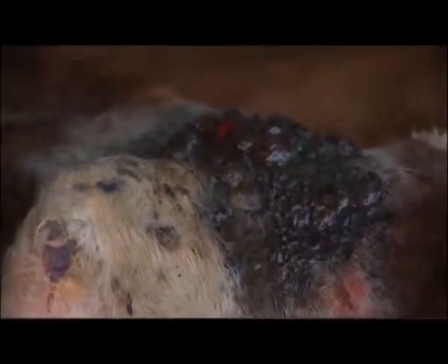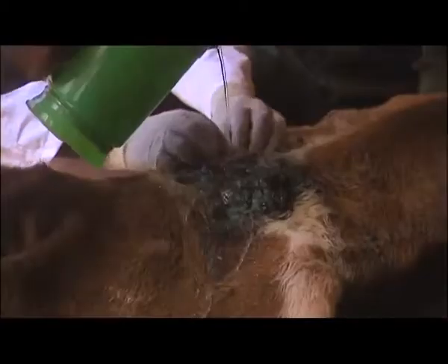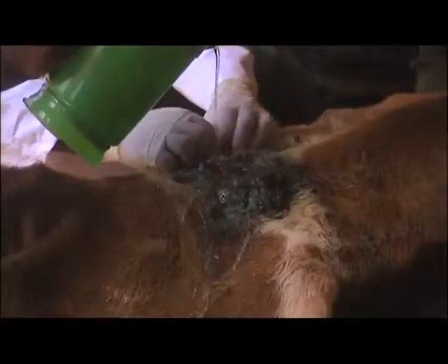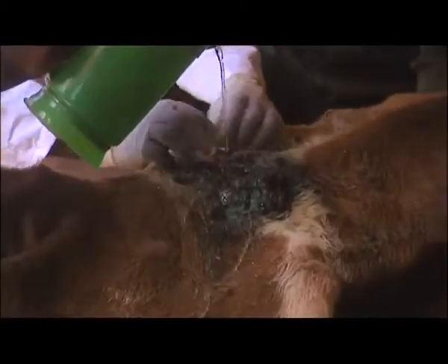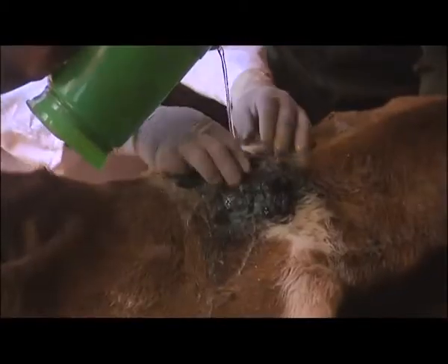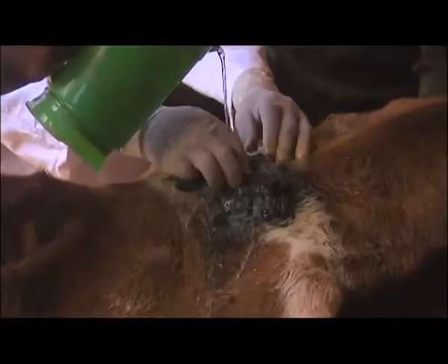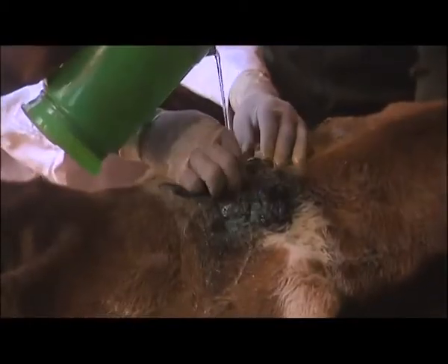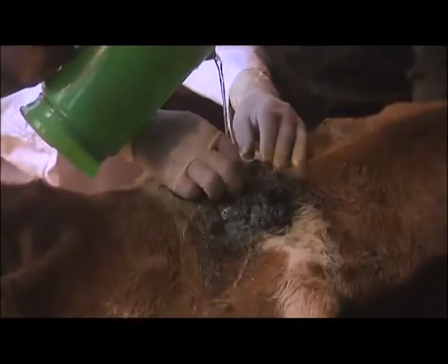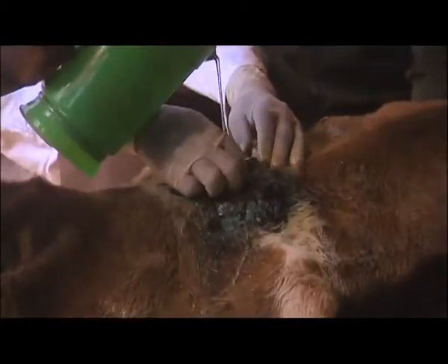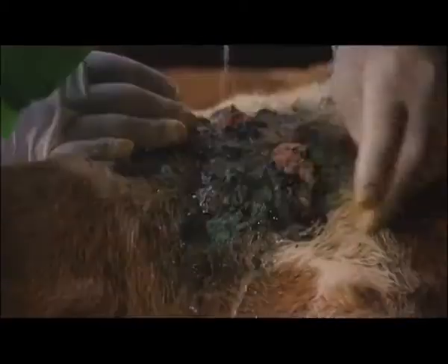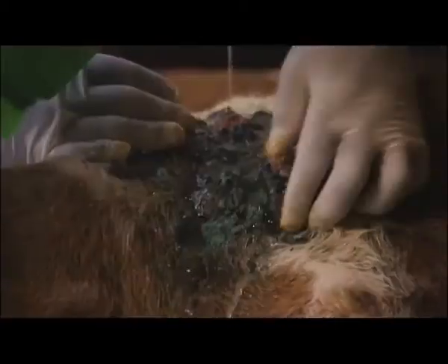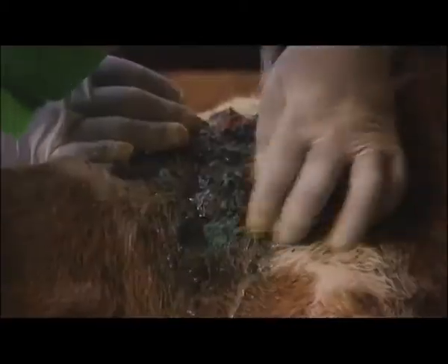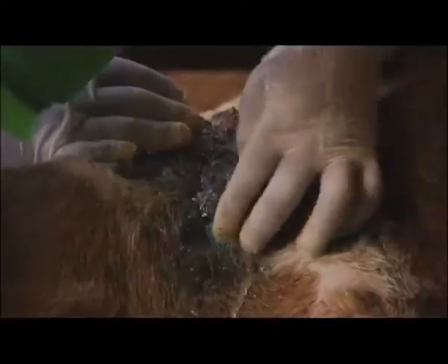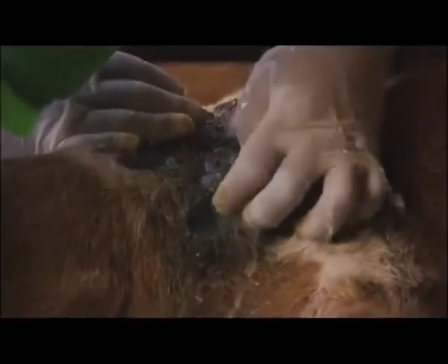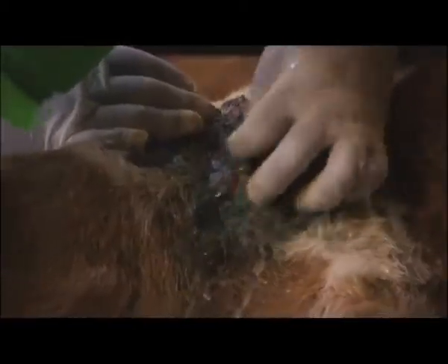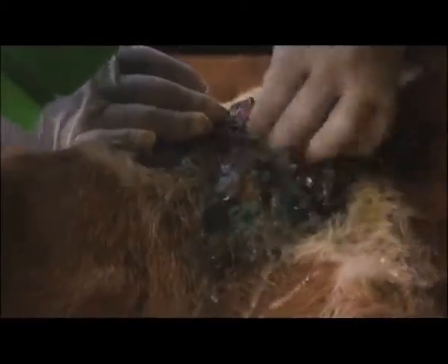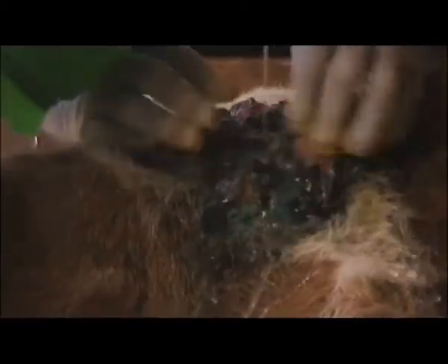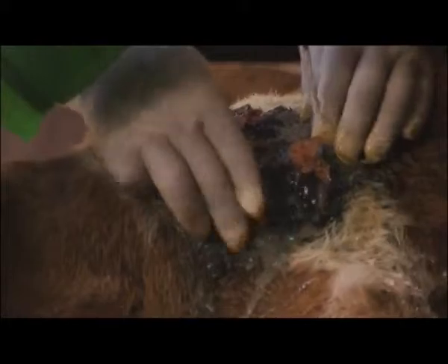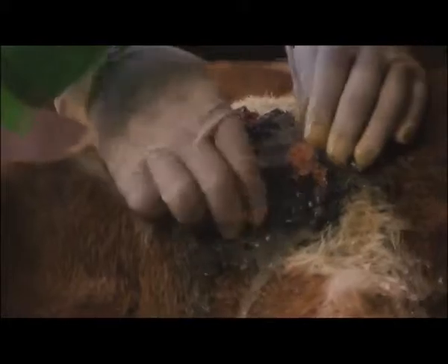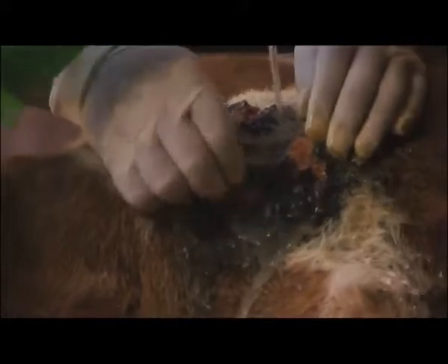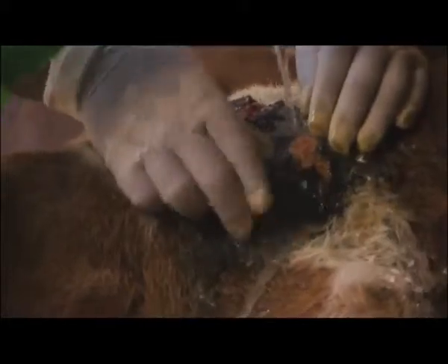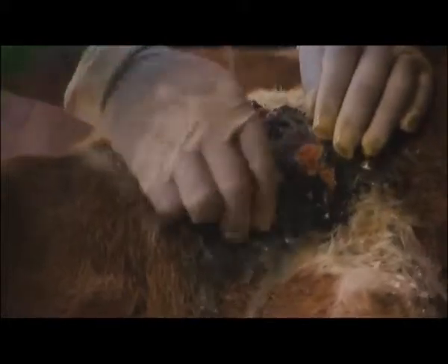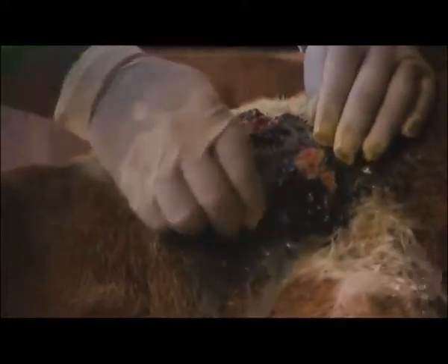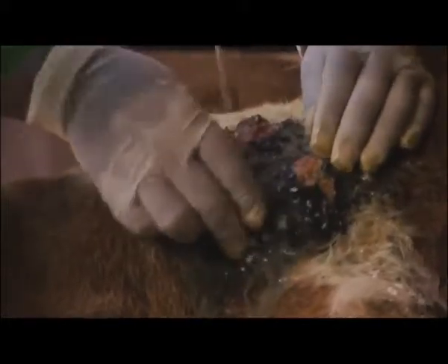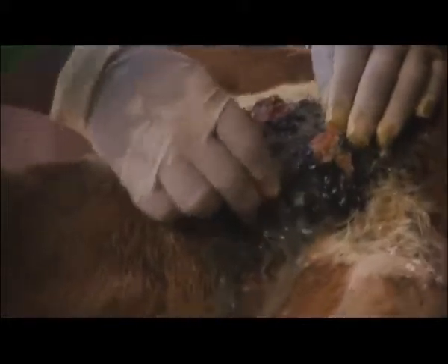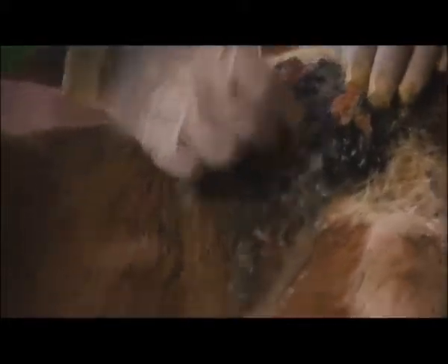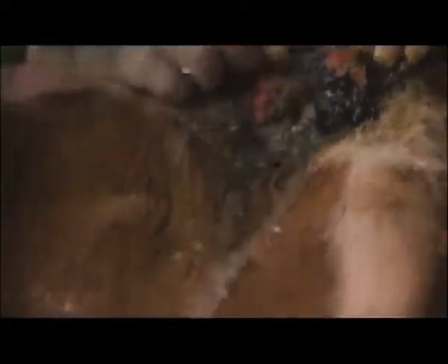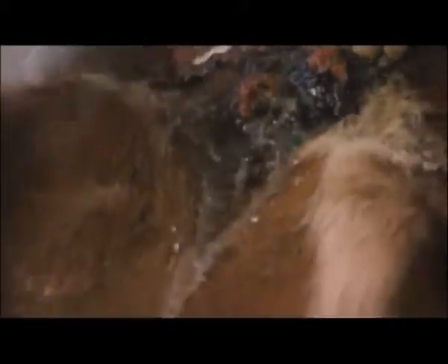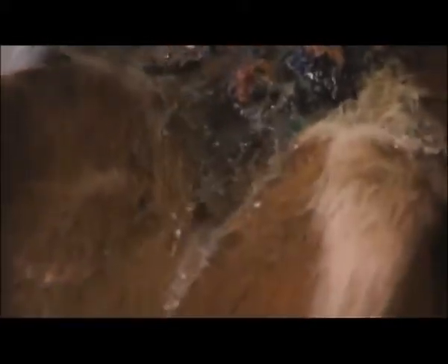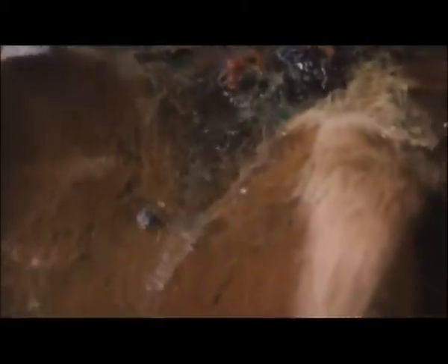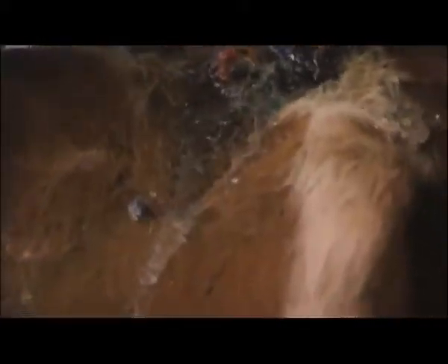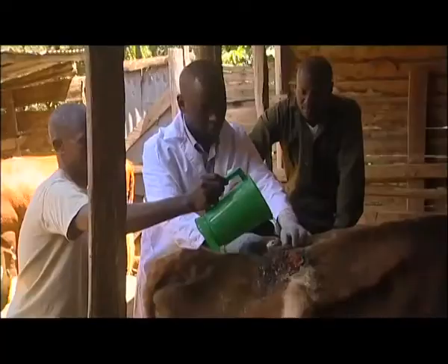Dr. Ruto cleaned the wound and treated the cow to ensure the skin problem was completely cured.